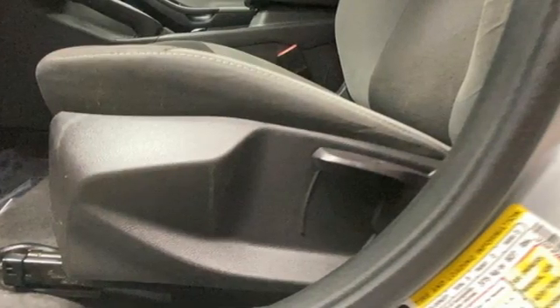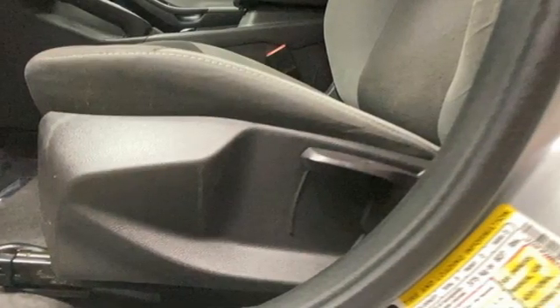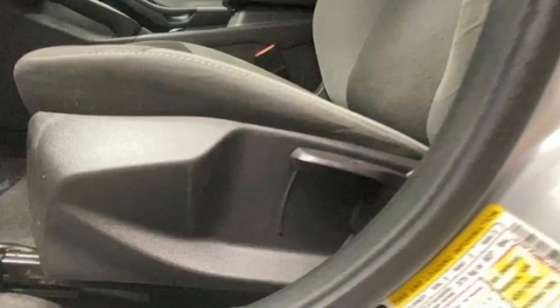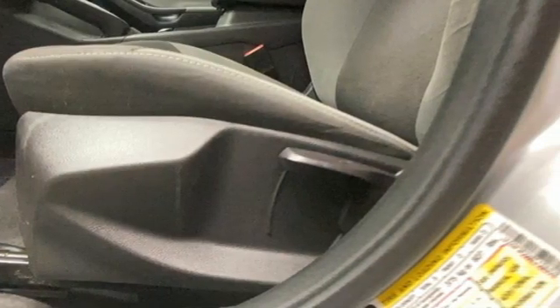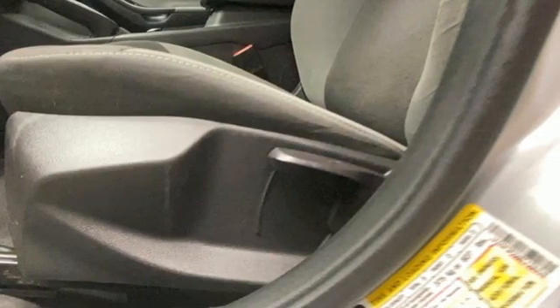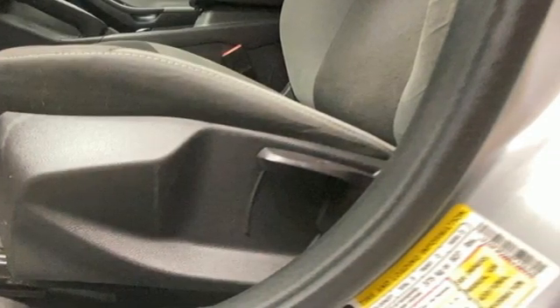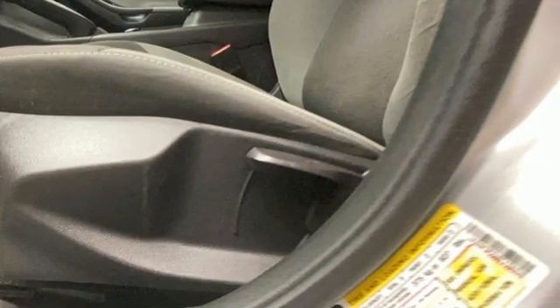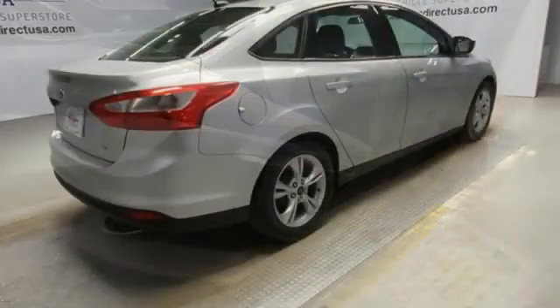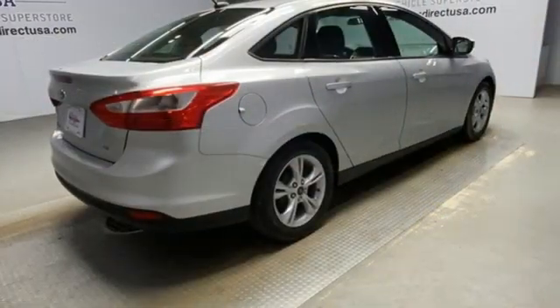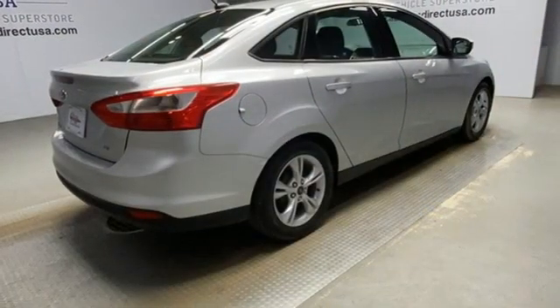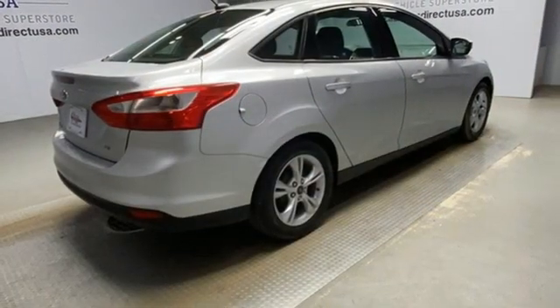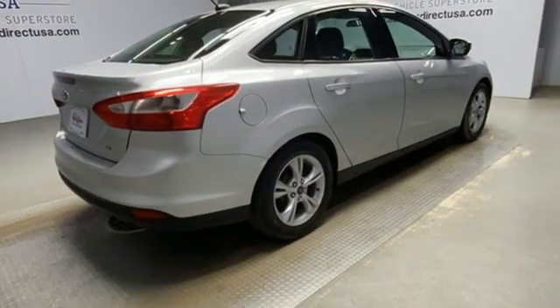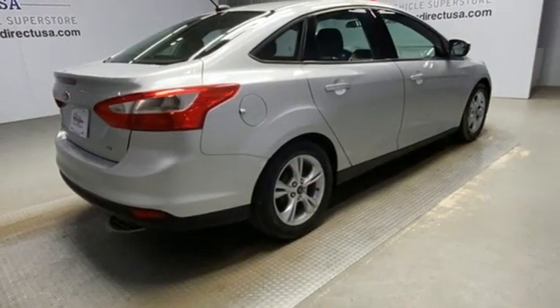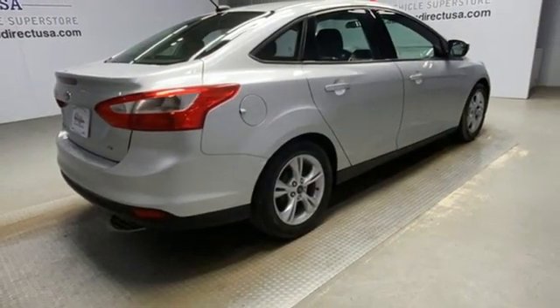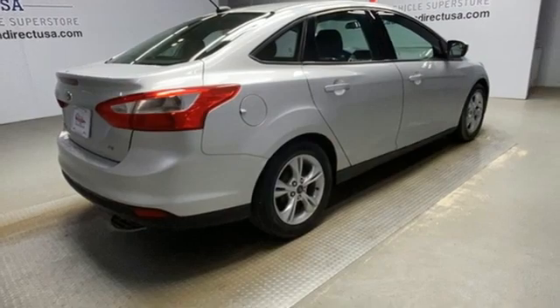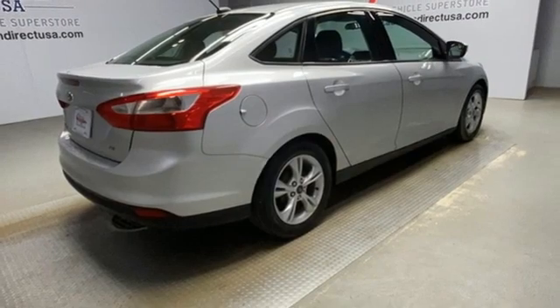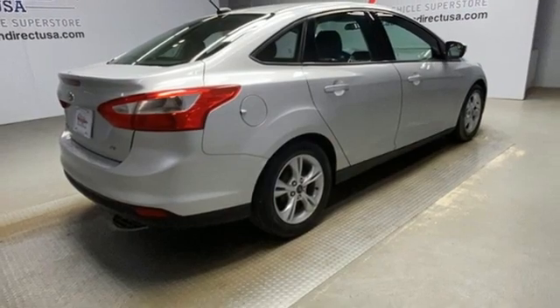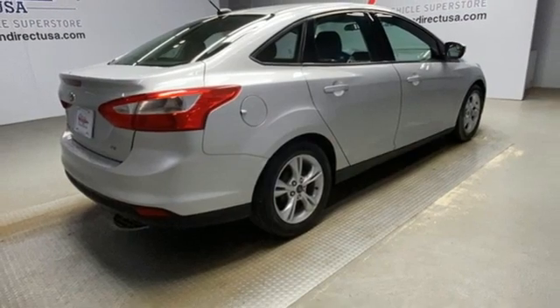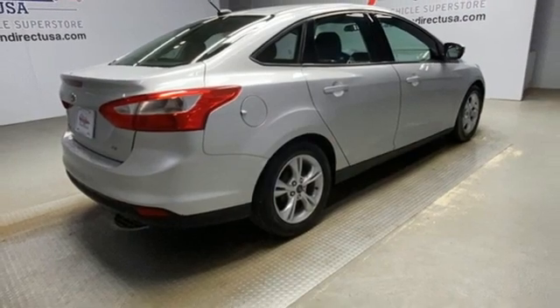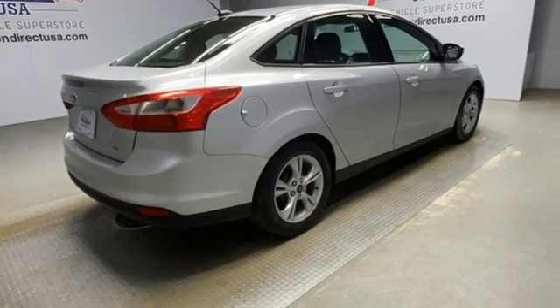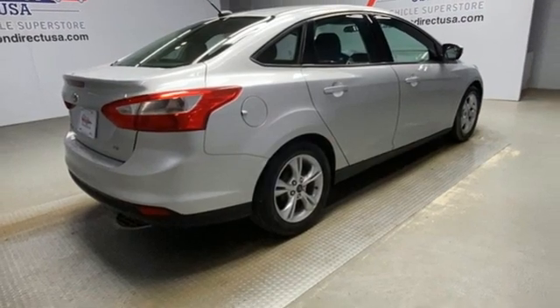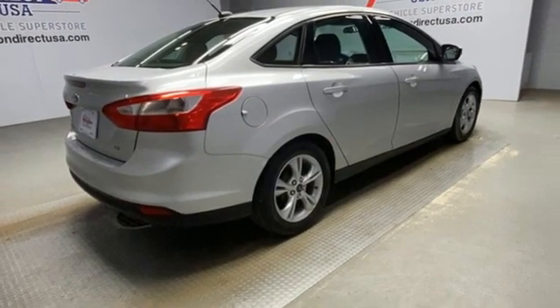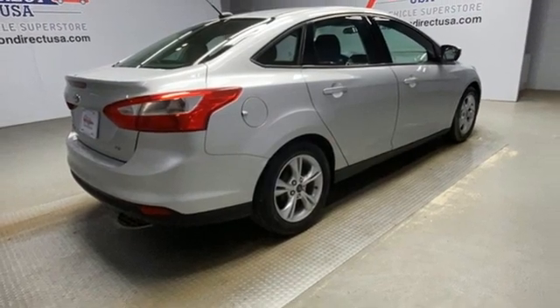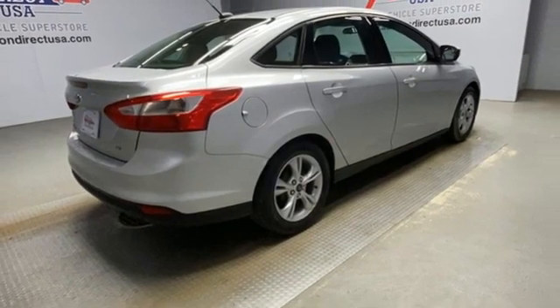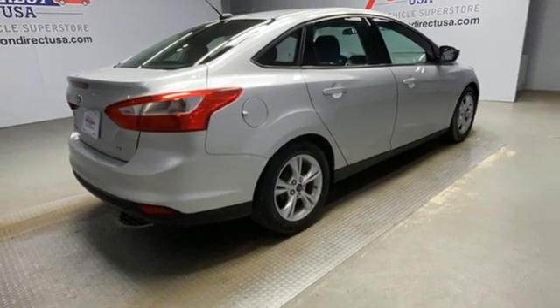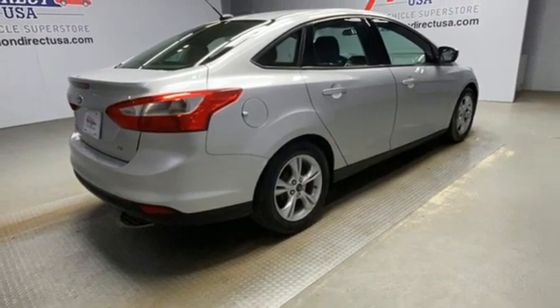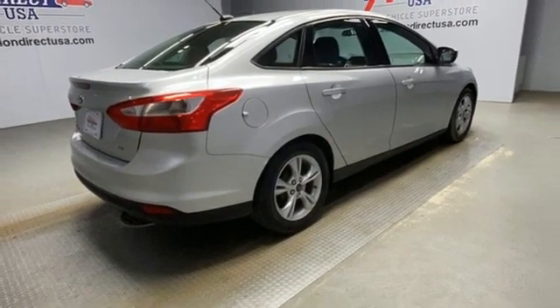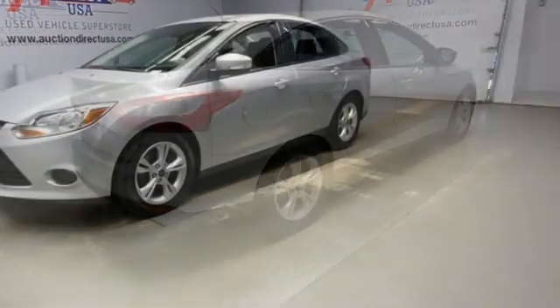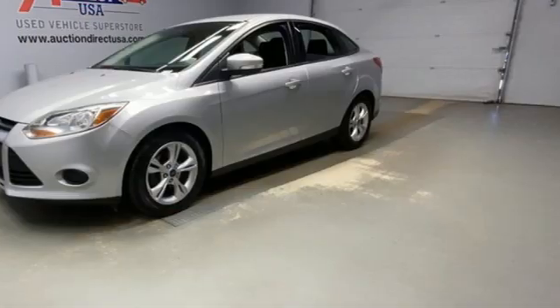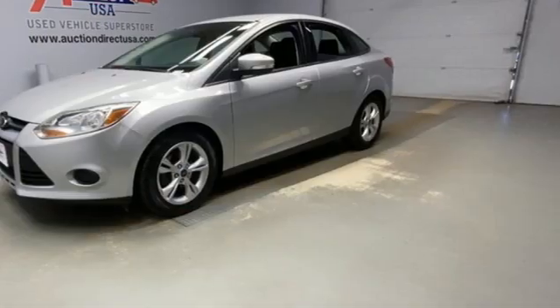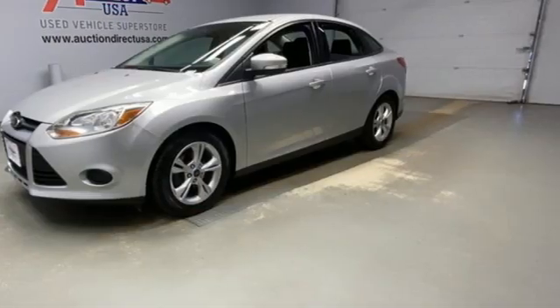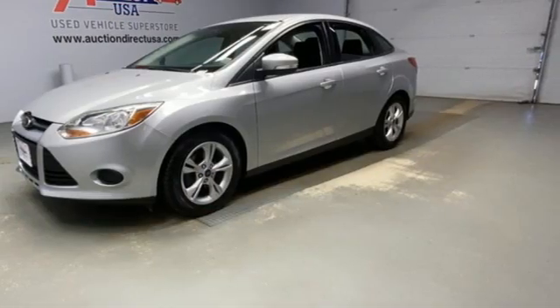Manual transmission, active grille shutters, gas pressurized shocks, and i4 engine.